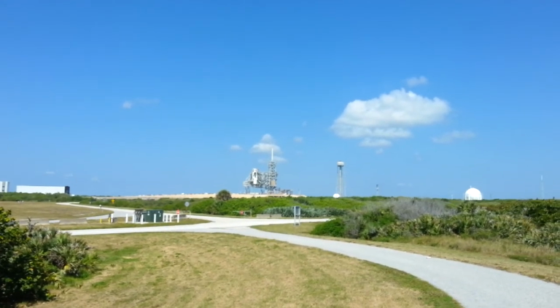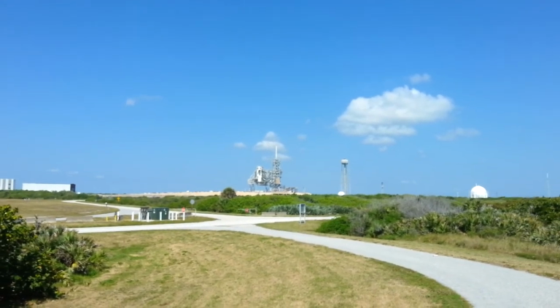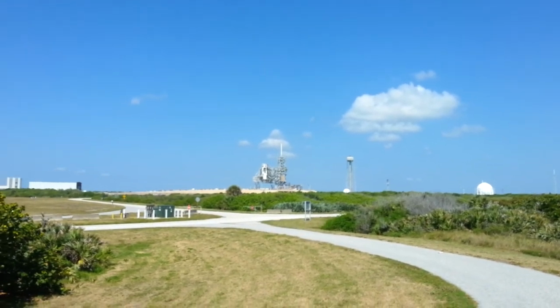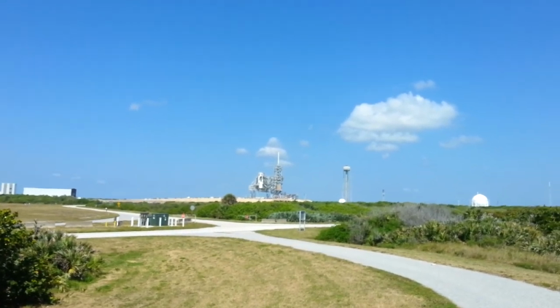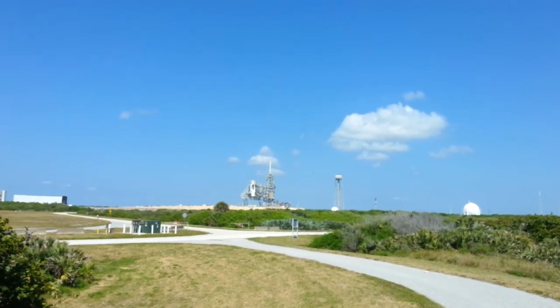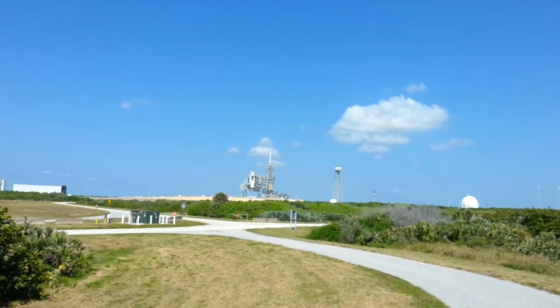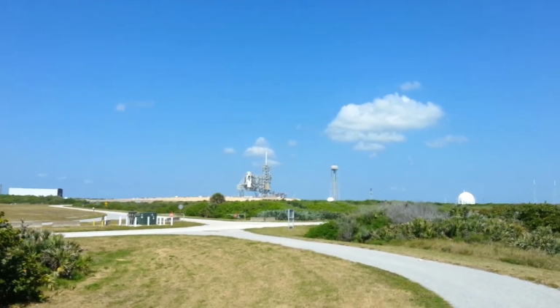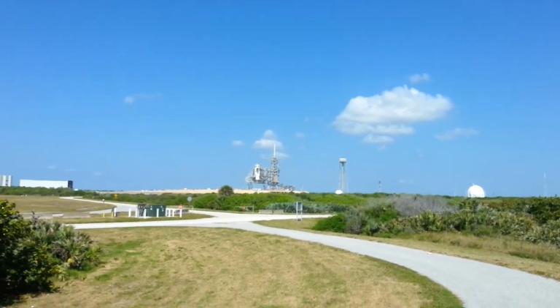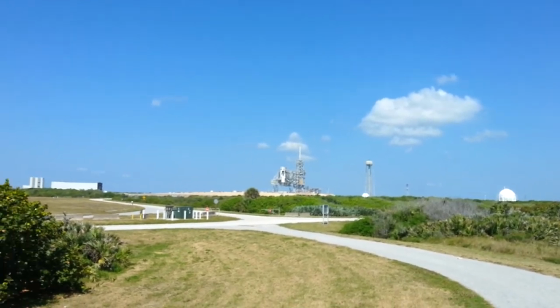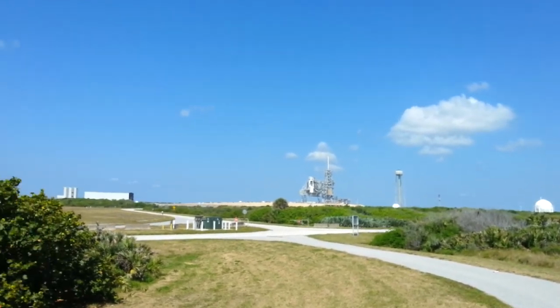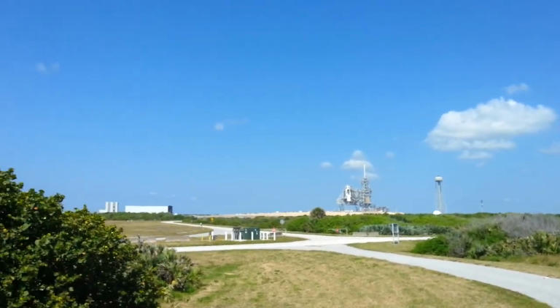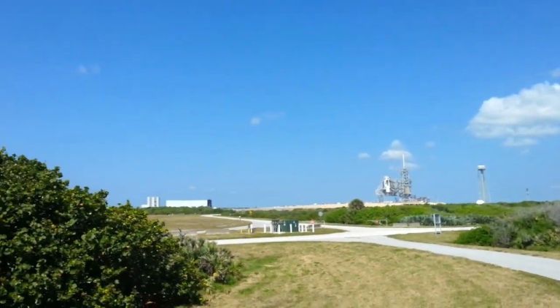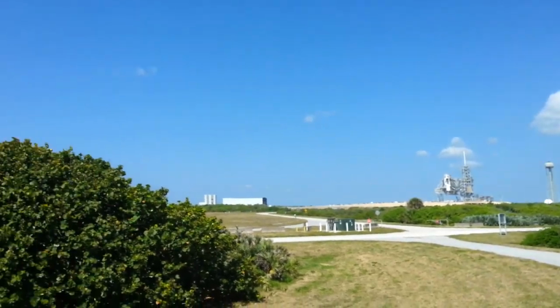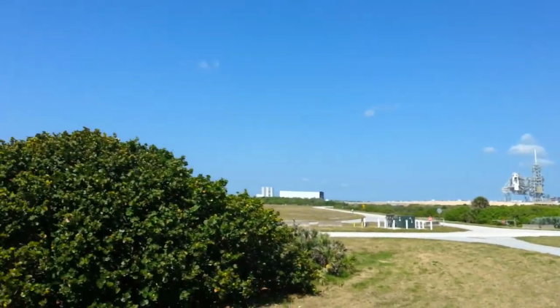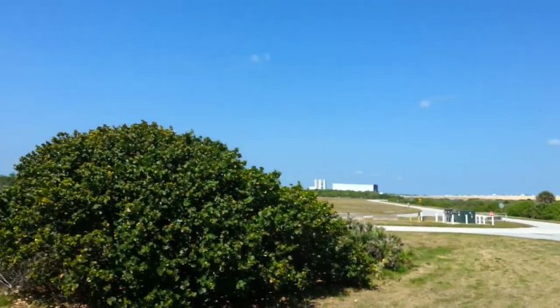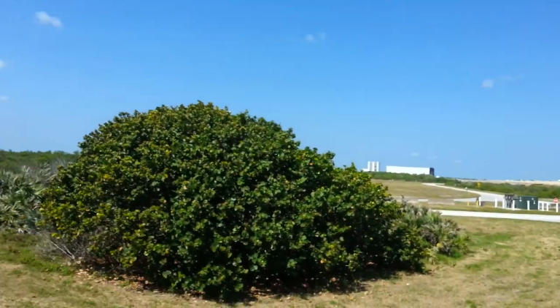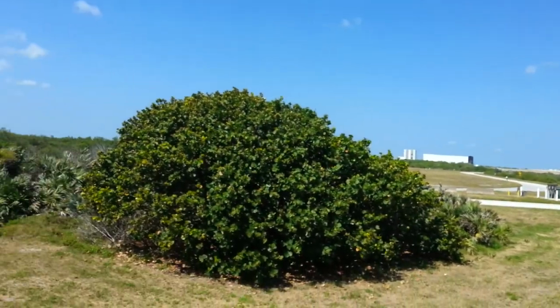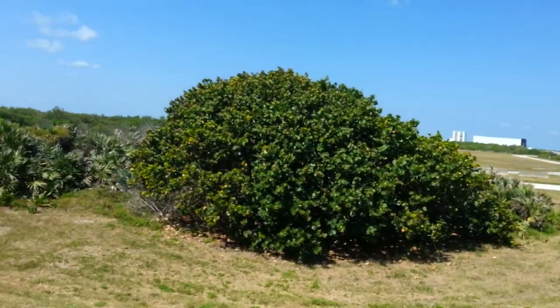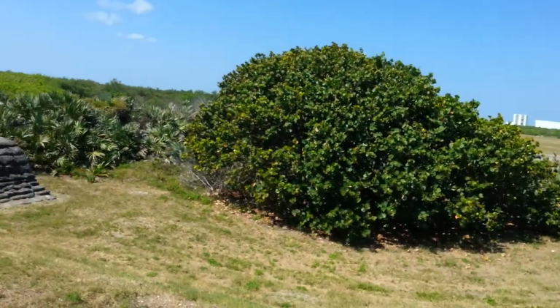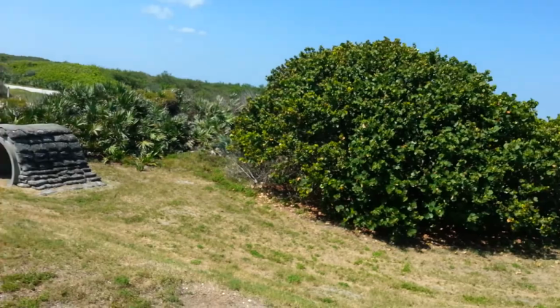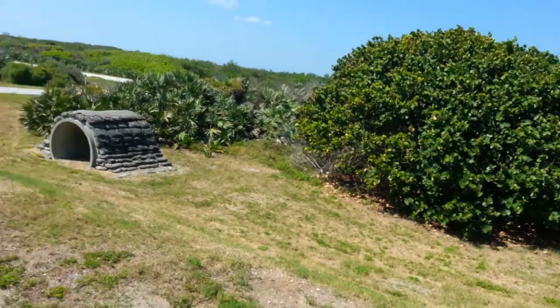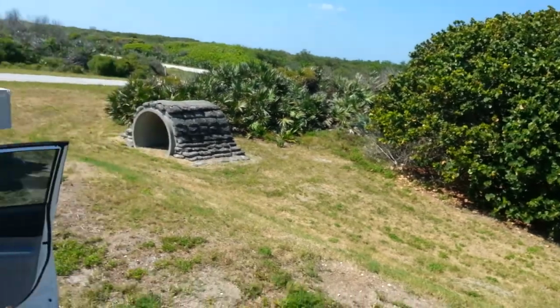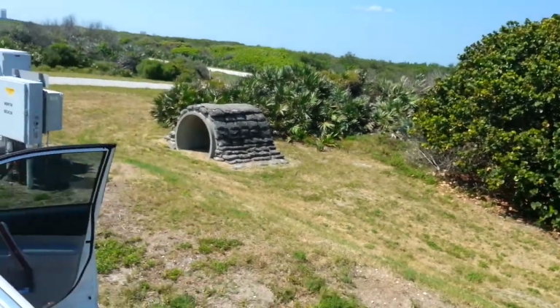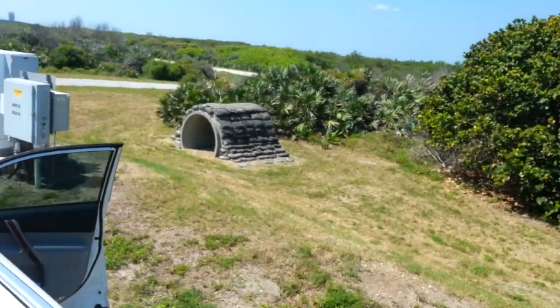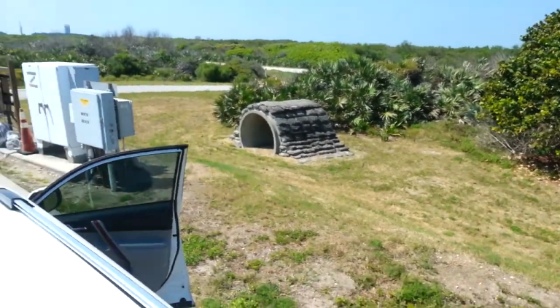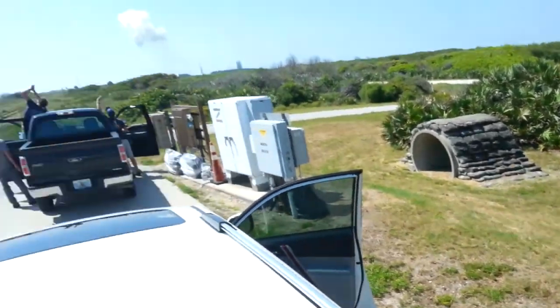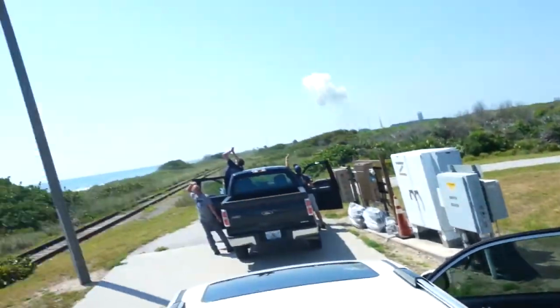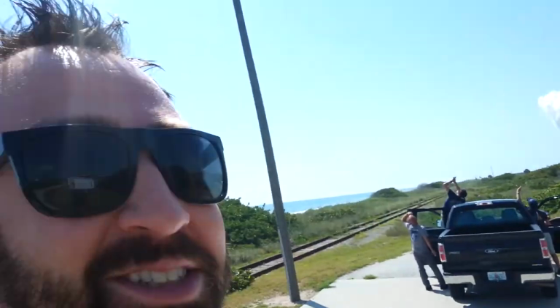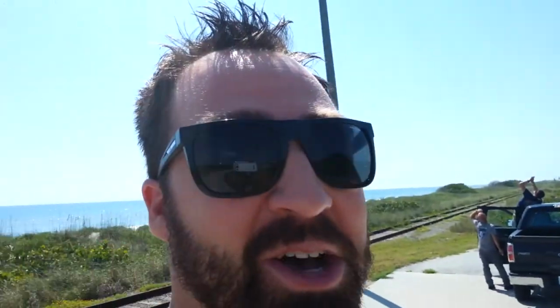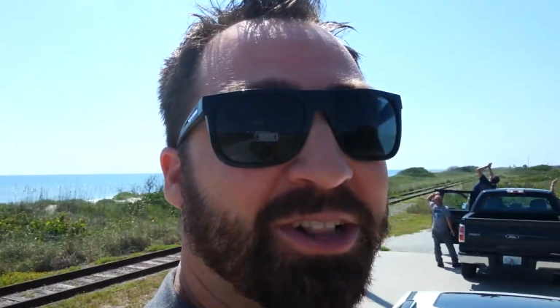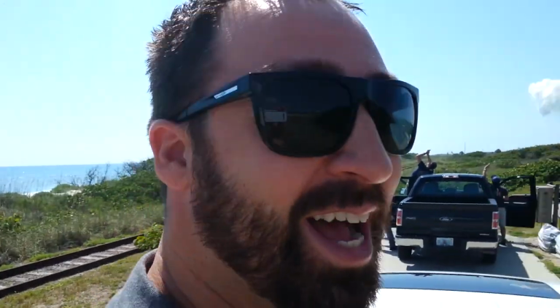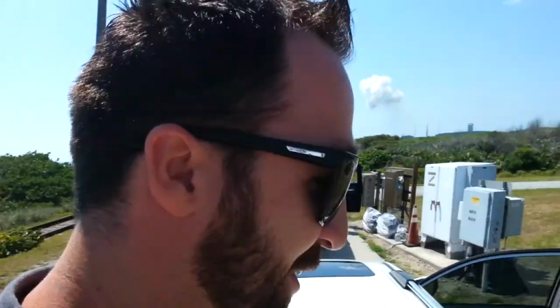This is where the shuttle used to launch from right there. Woo! That was awesome, so loud.